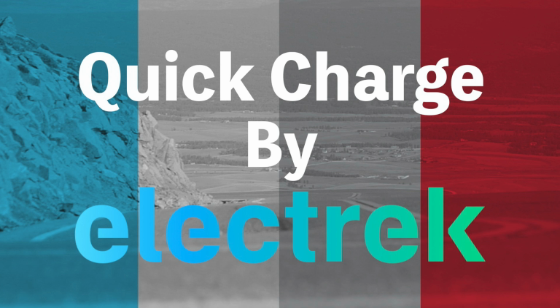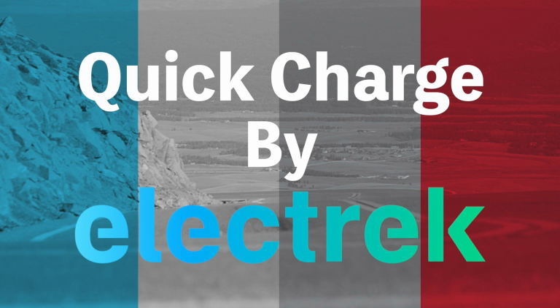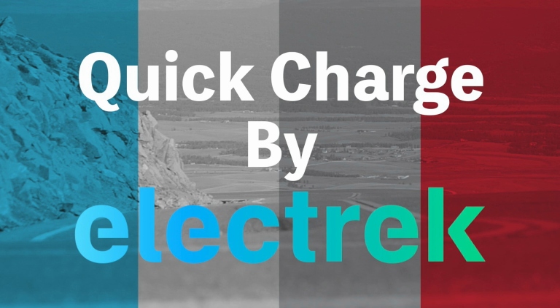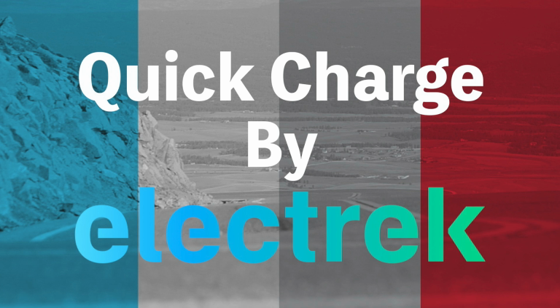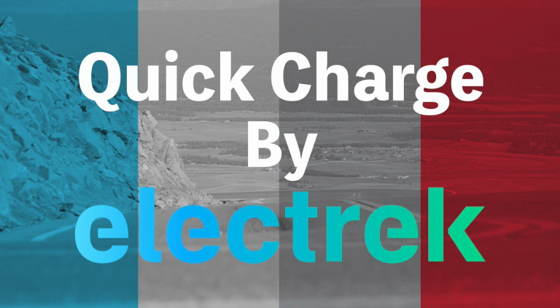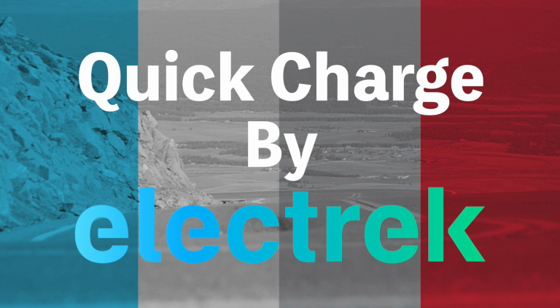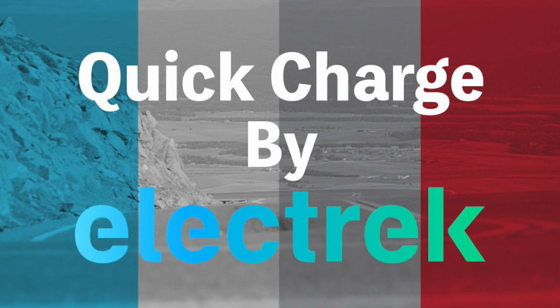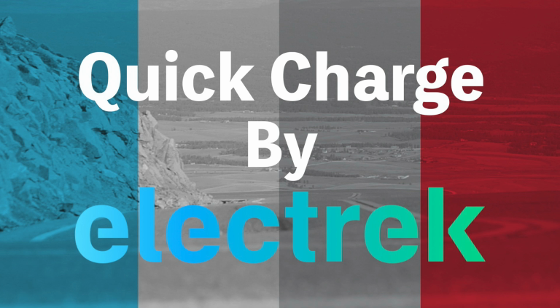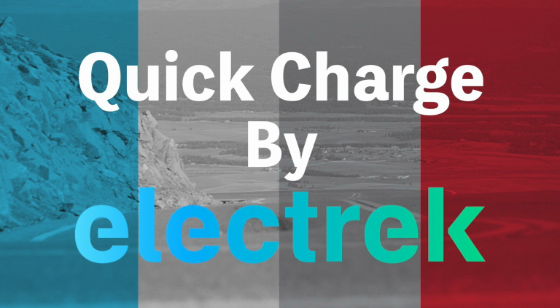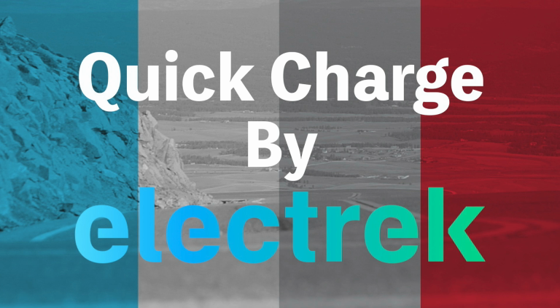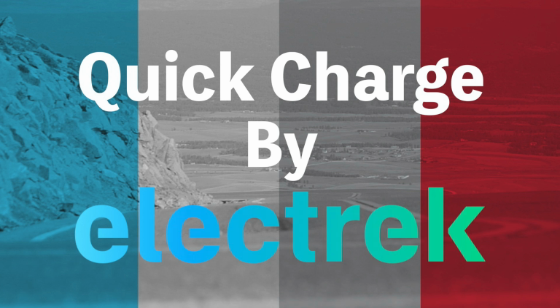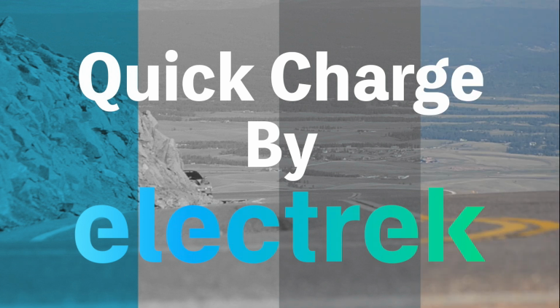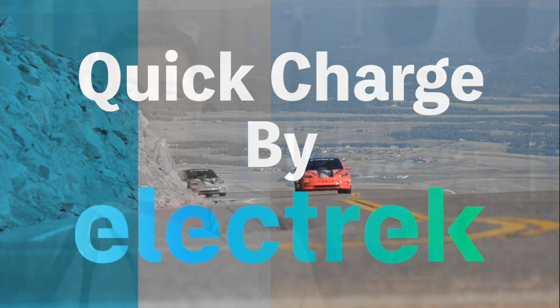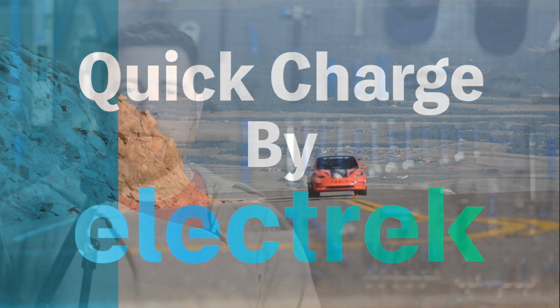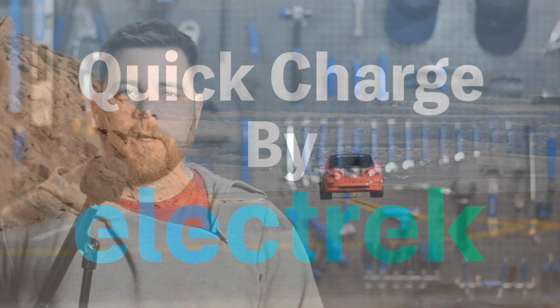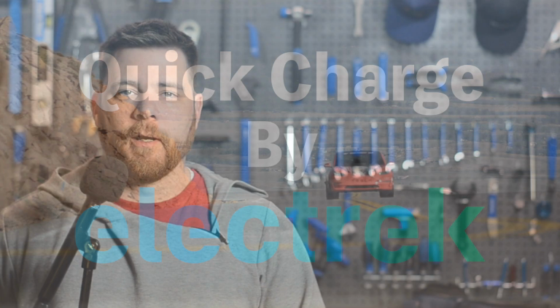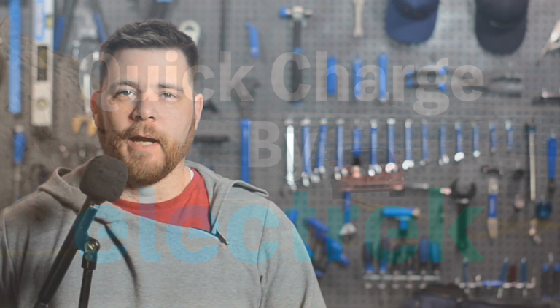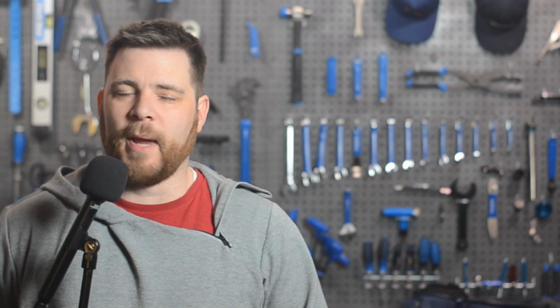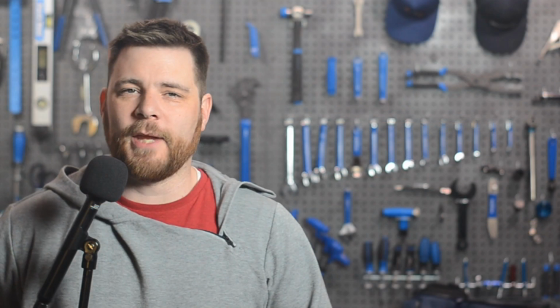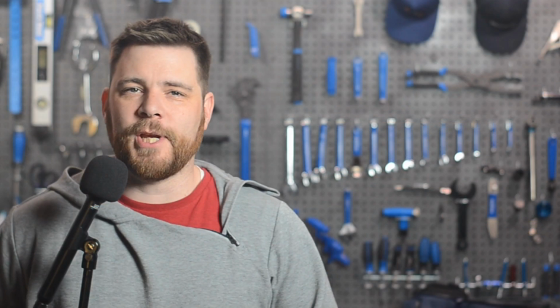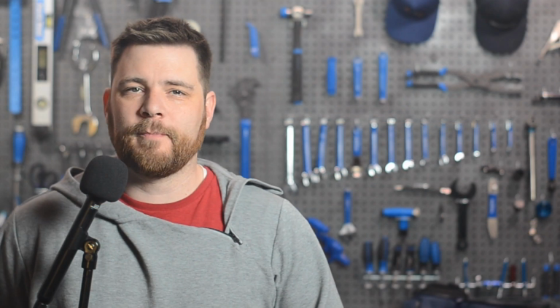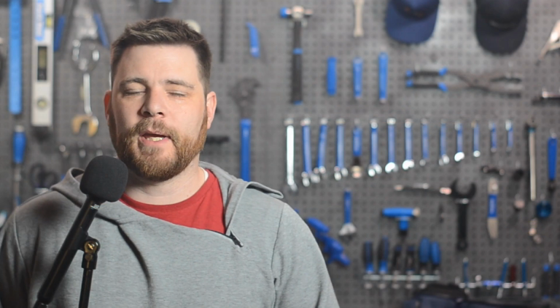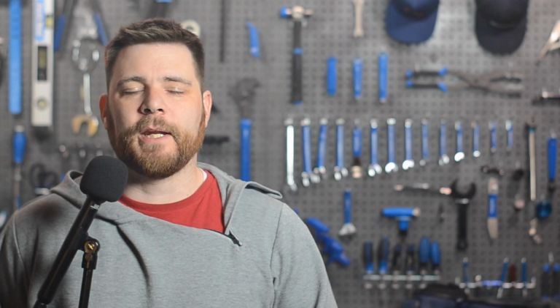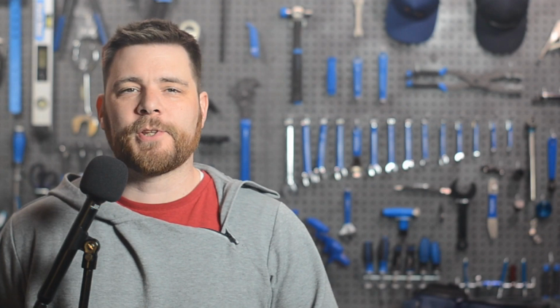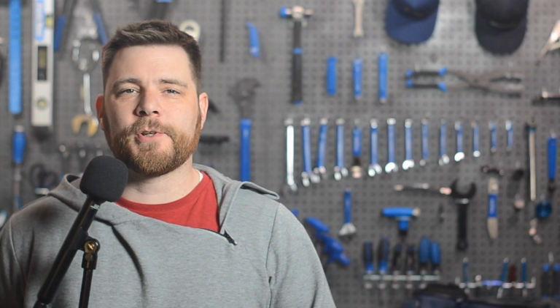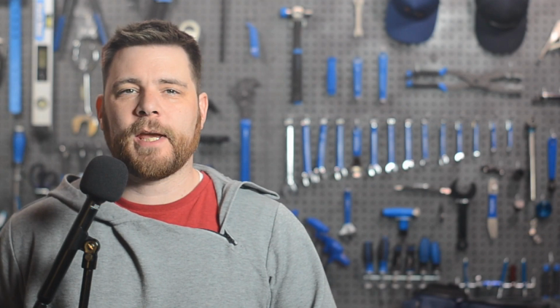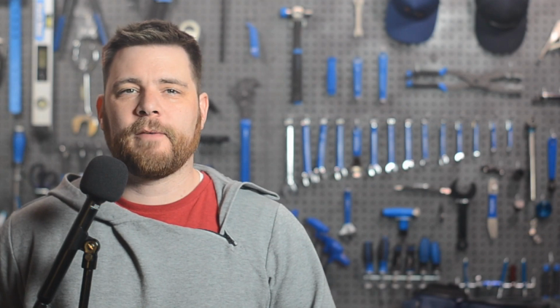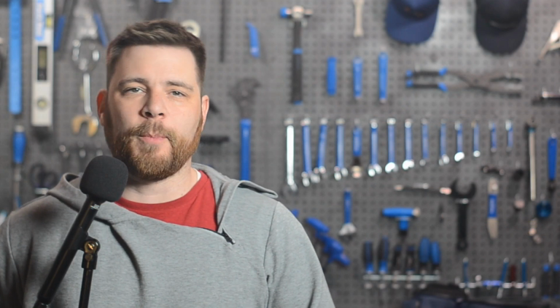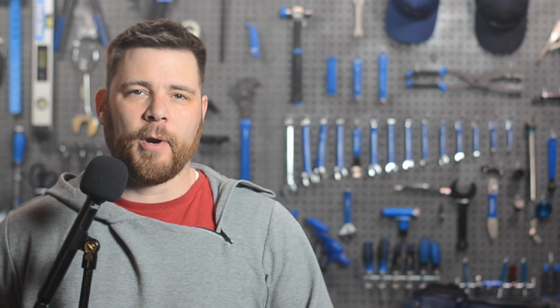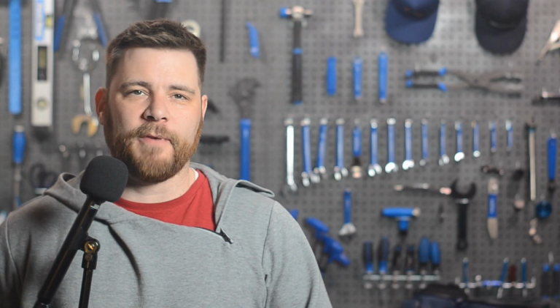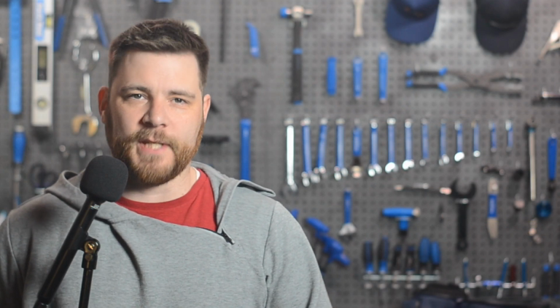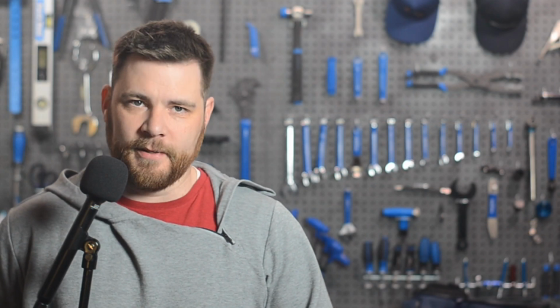Hello, and welcome to Quick Charge. I'm Mikey G, and it's Thursday, February 15th.